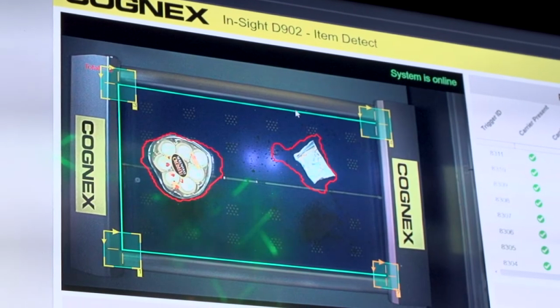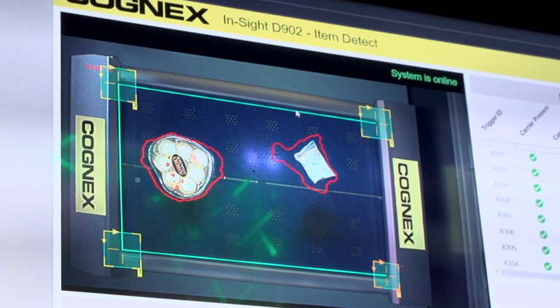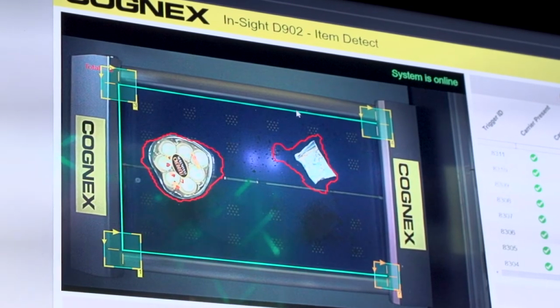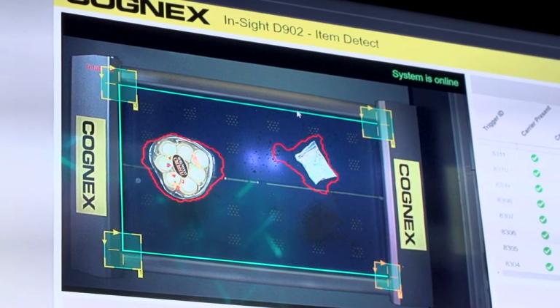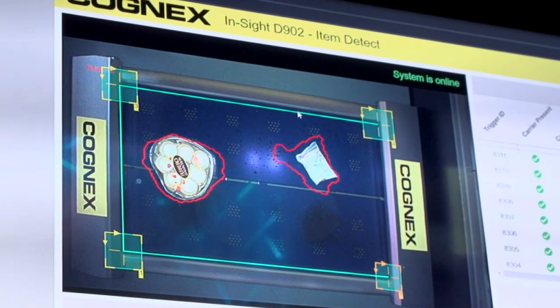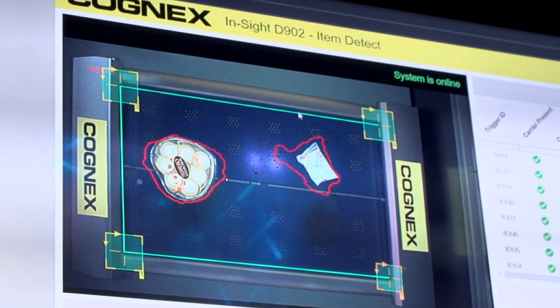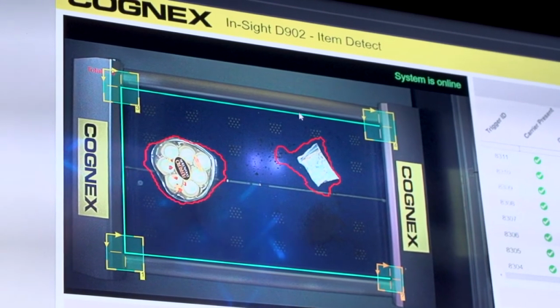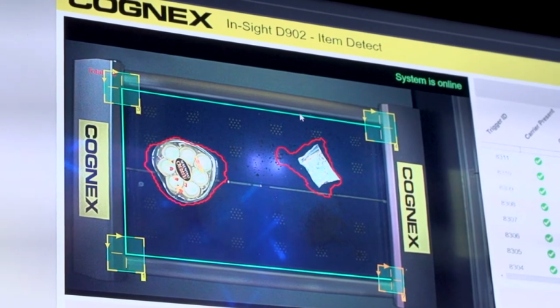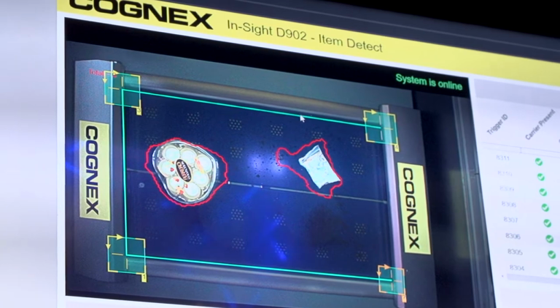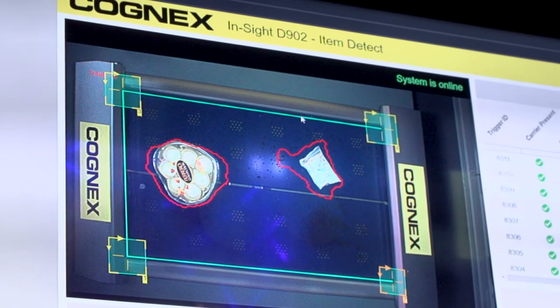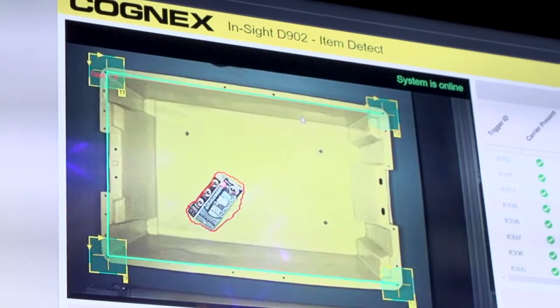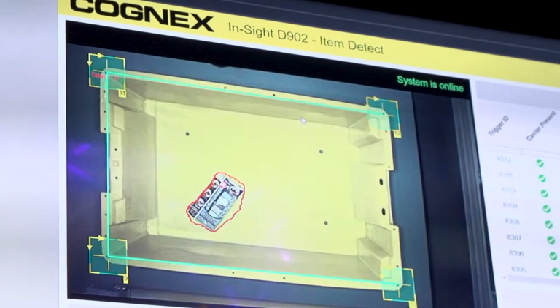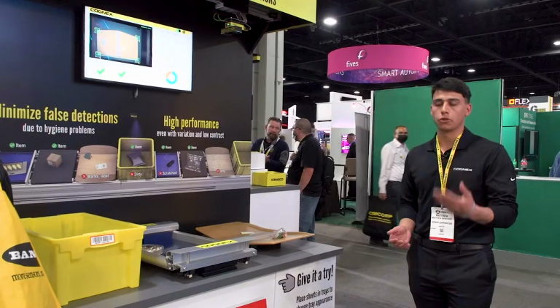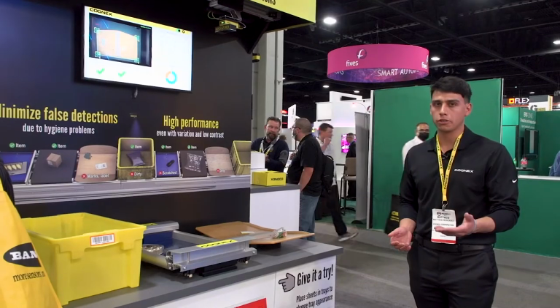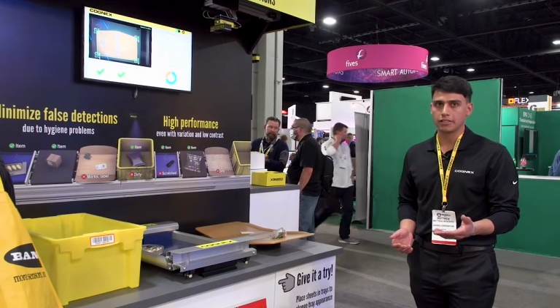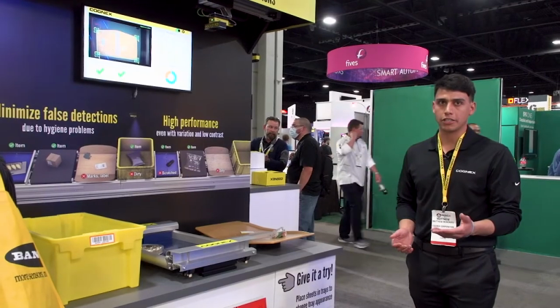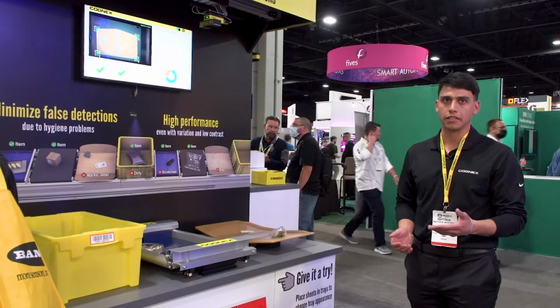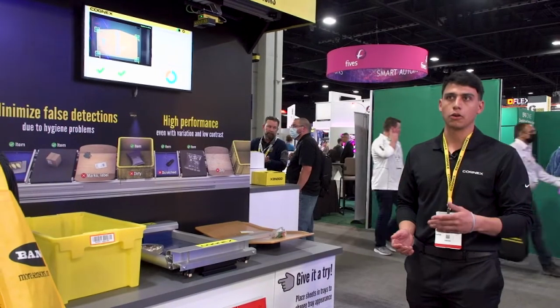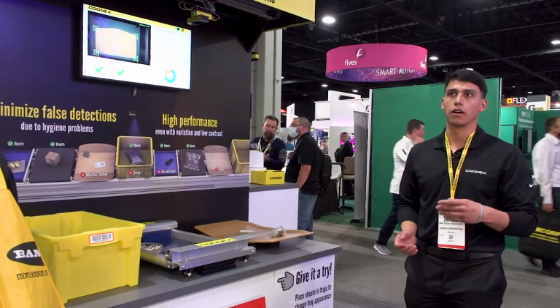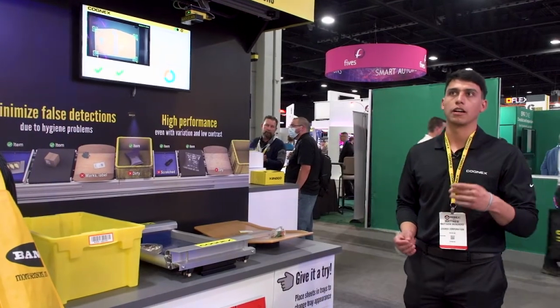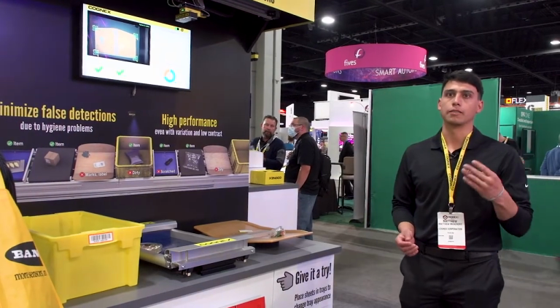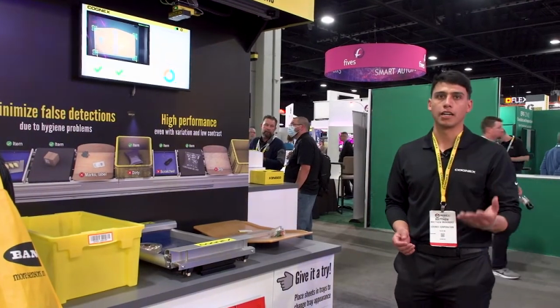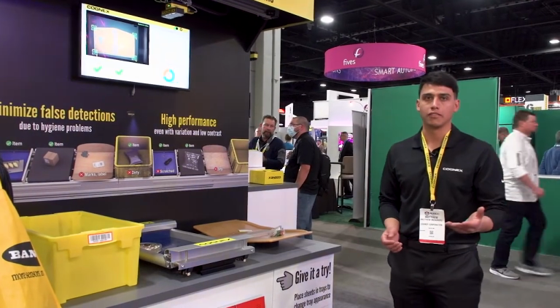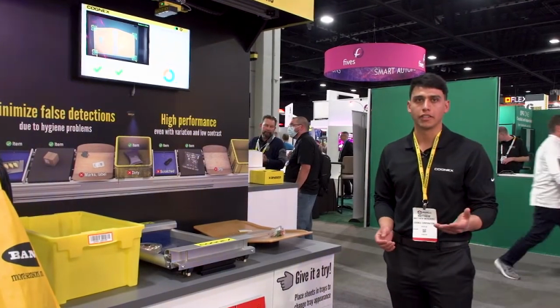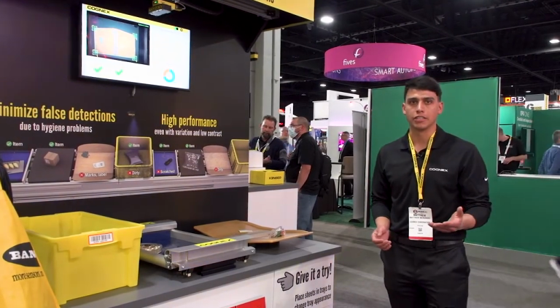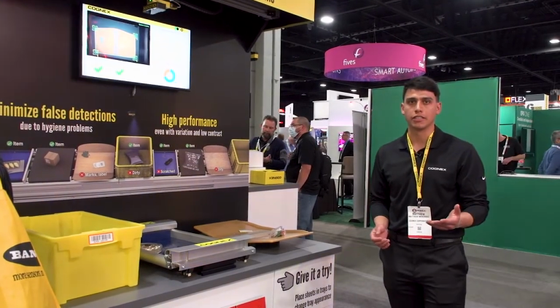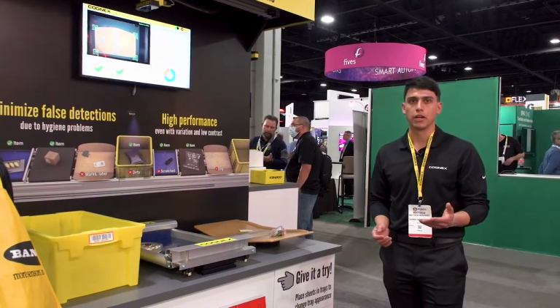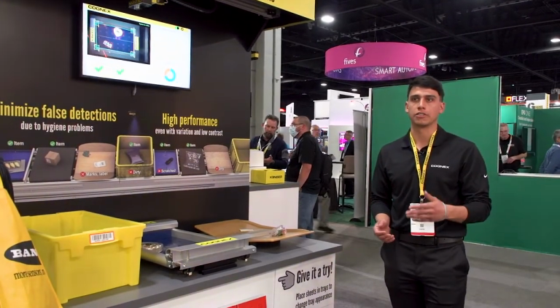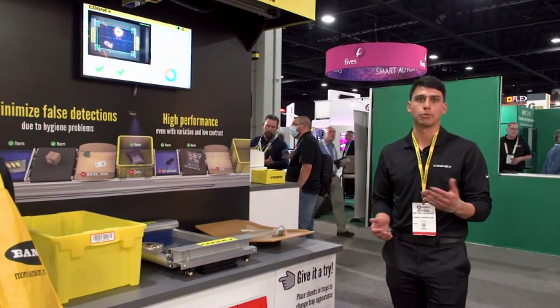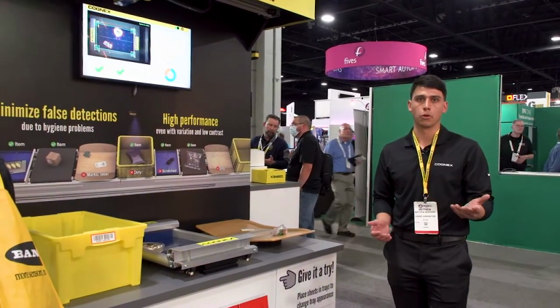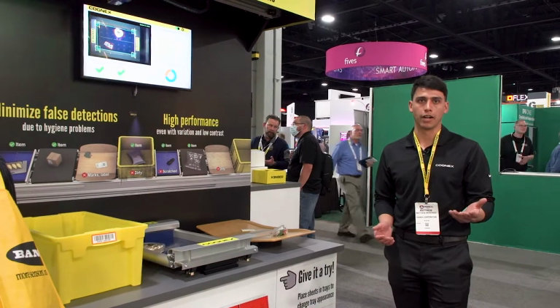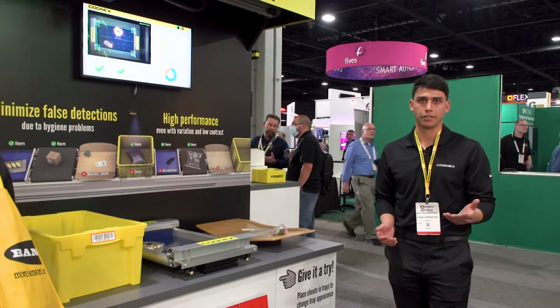With this kind of solution you're going to be able to increase your sorter utilization, your content verification, as well as your improved order accuracy.